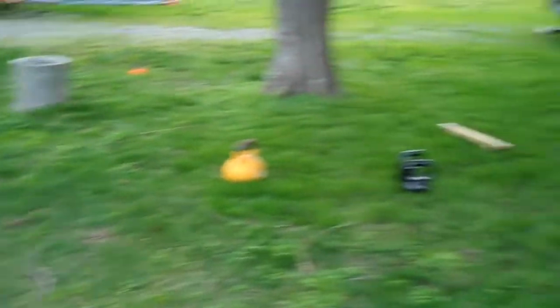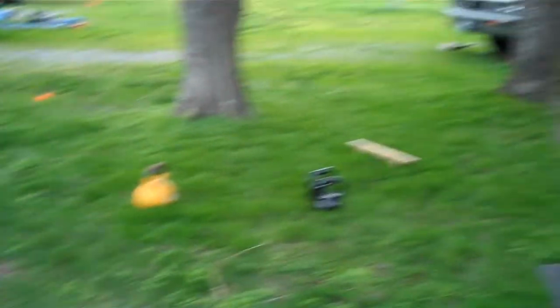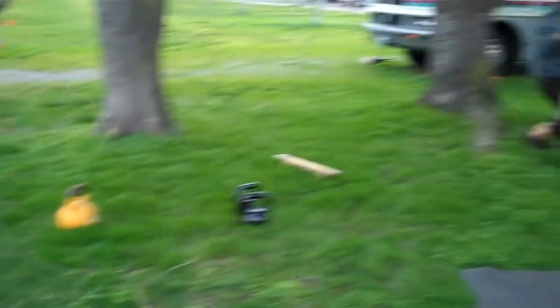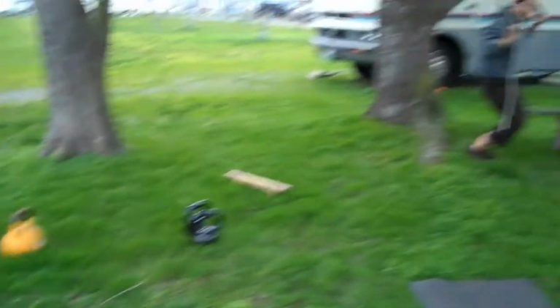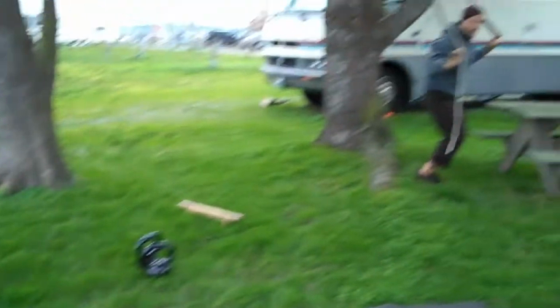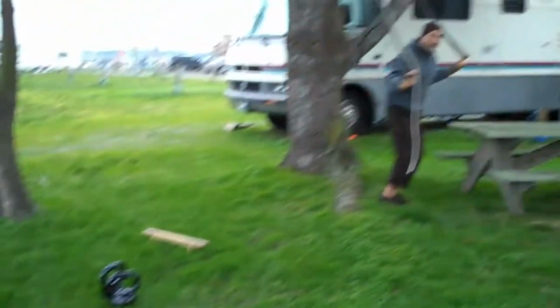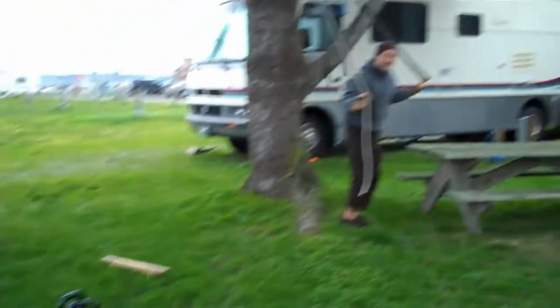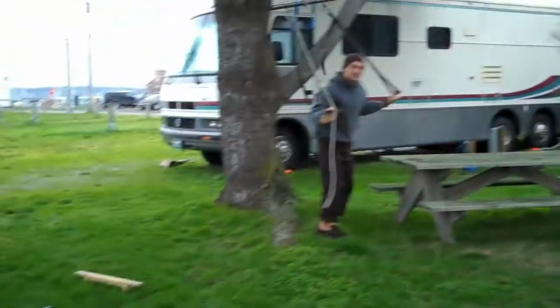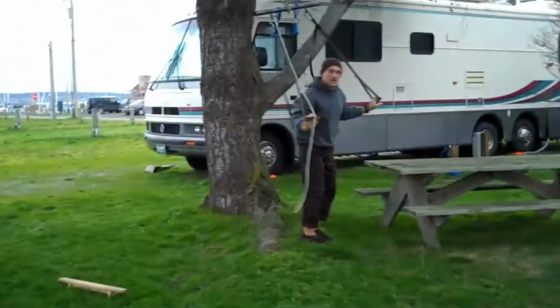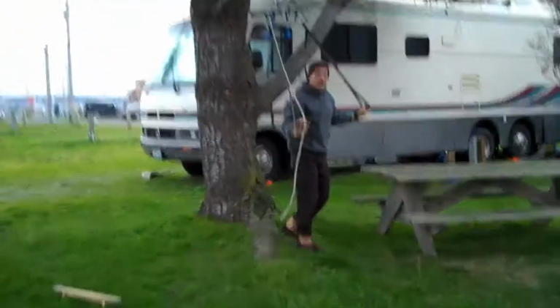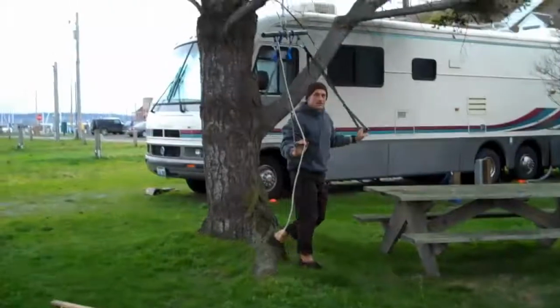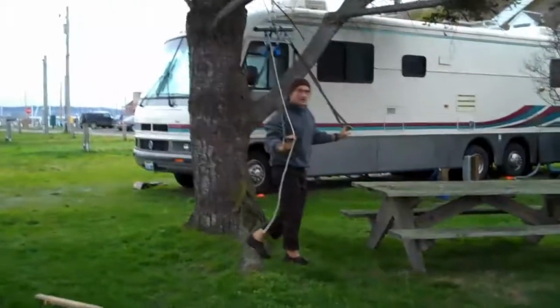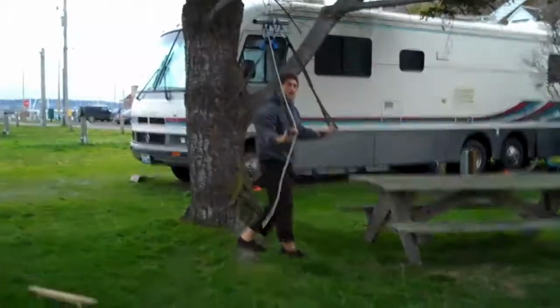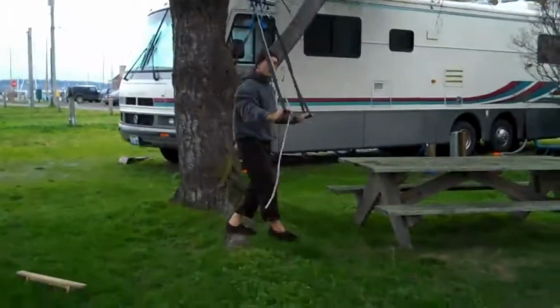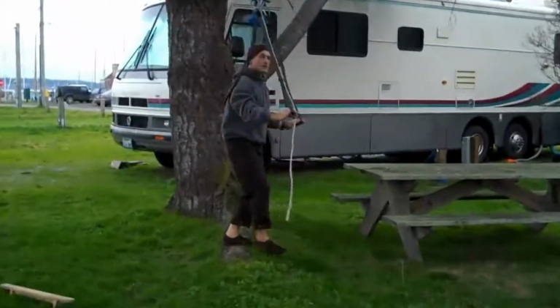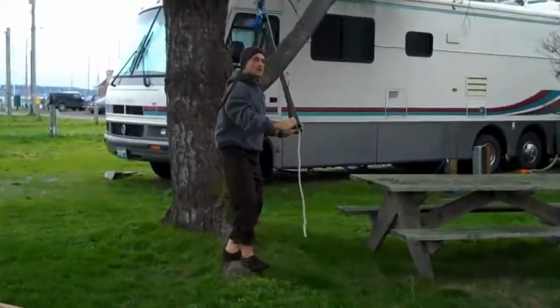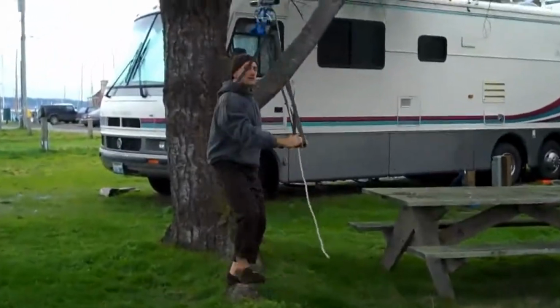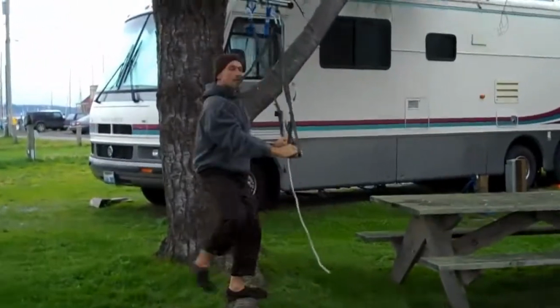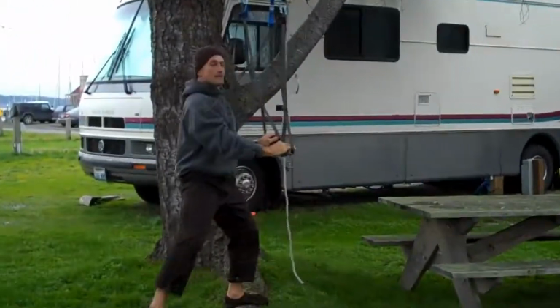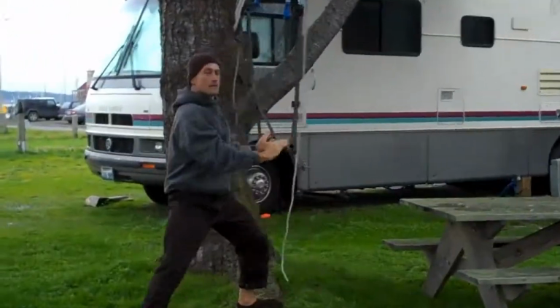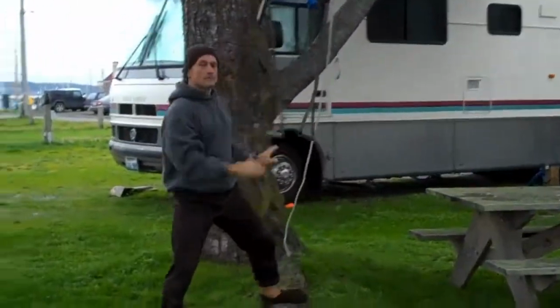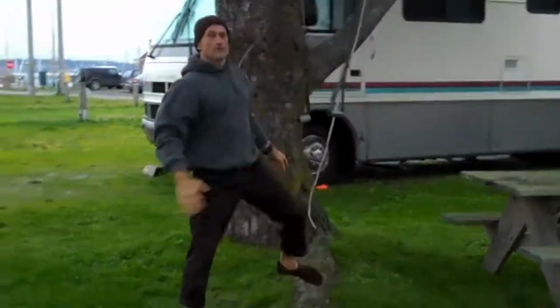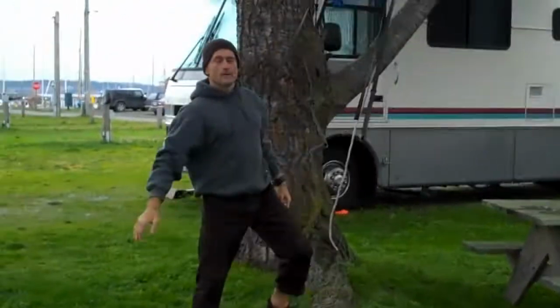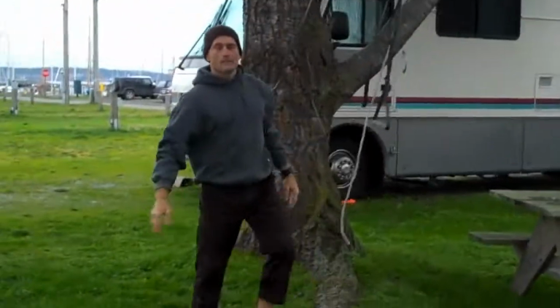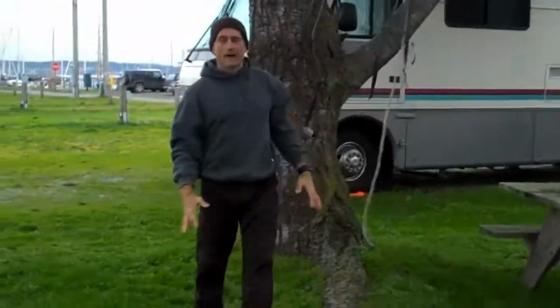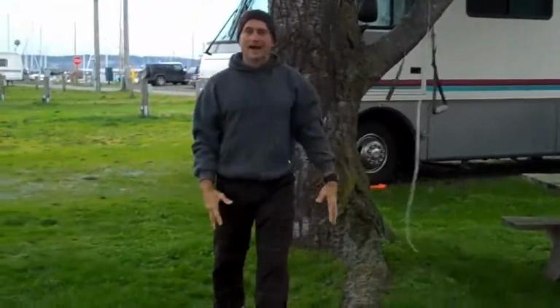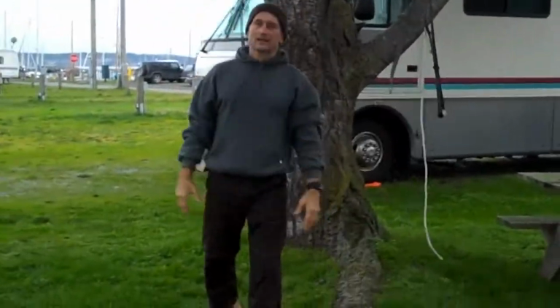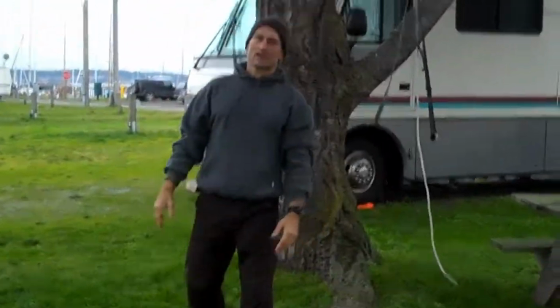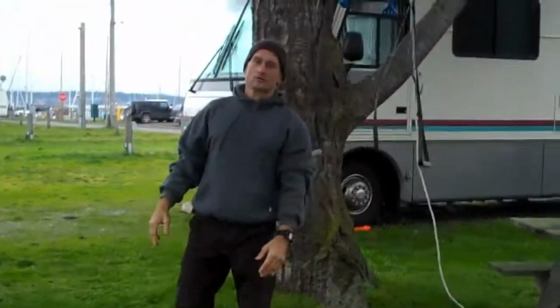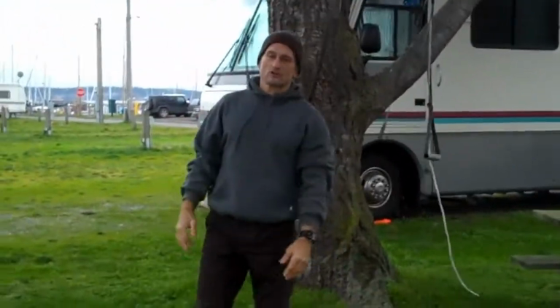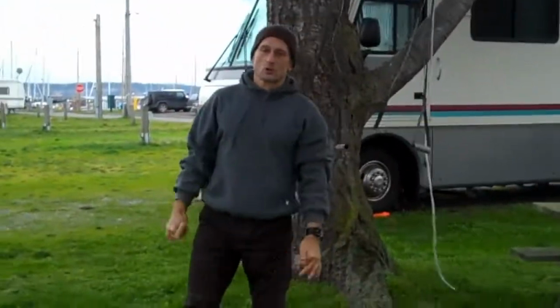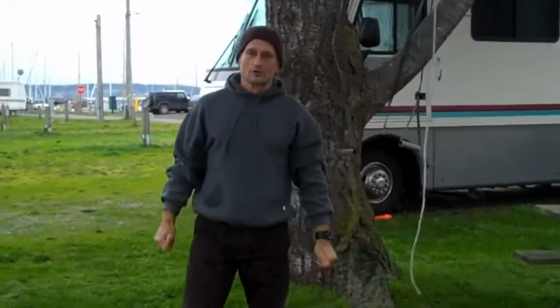A great exercise for the outer back and rear shoulders.